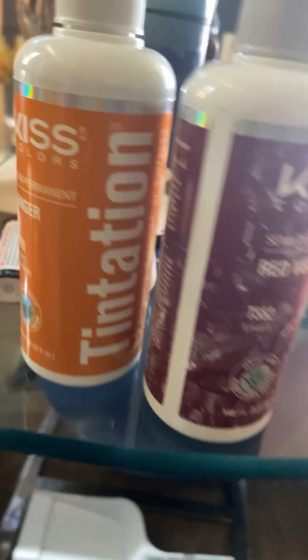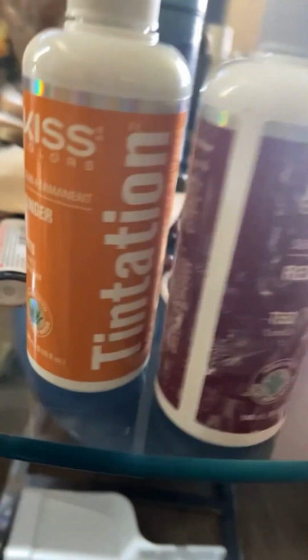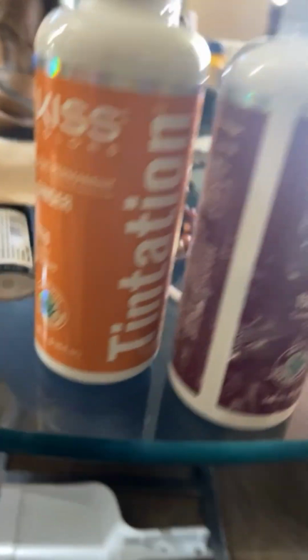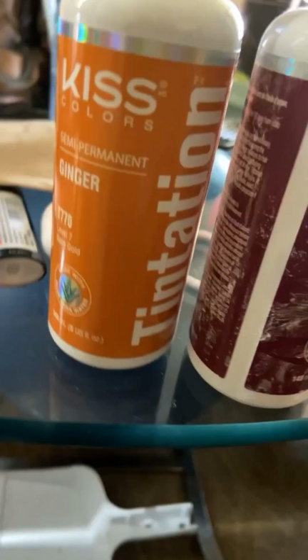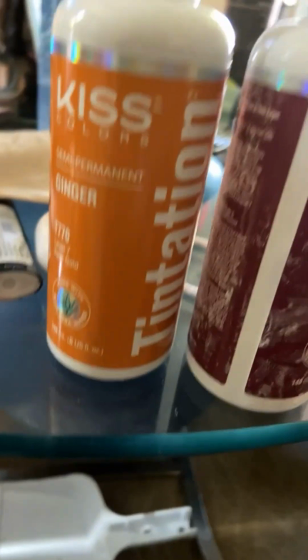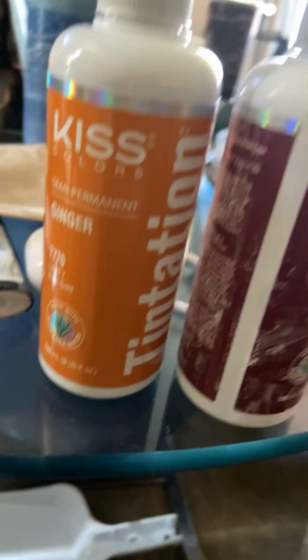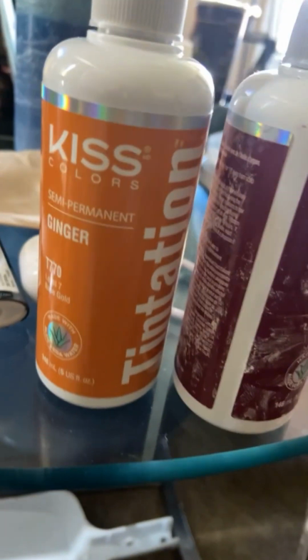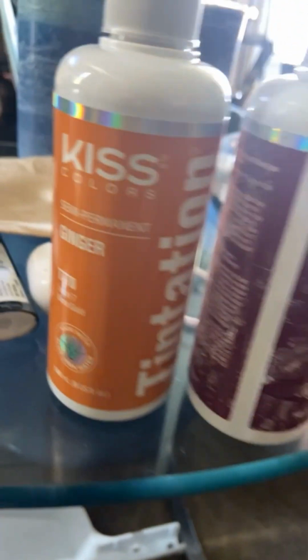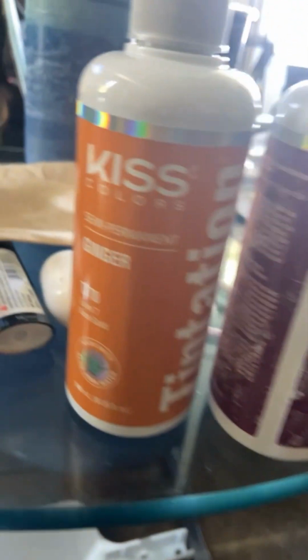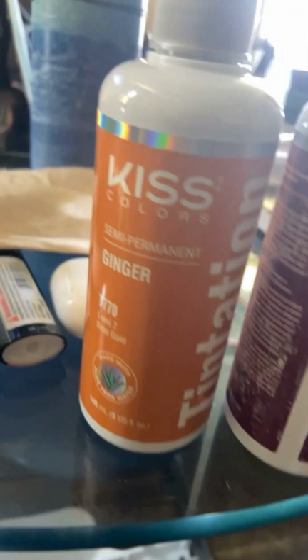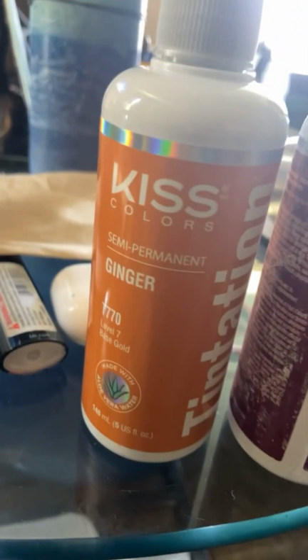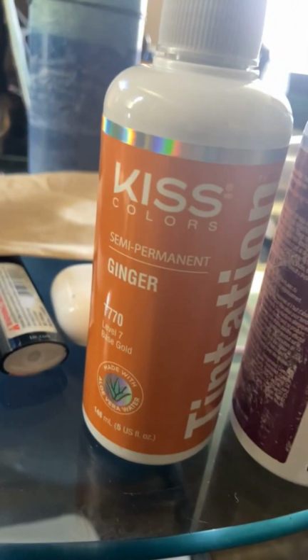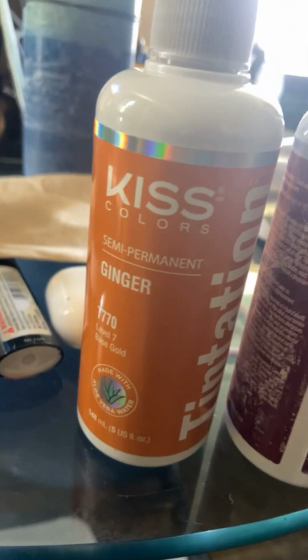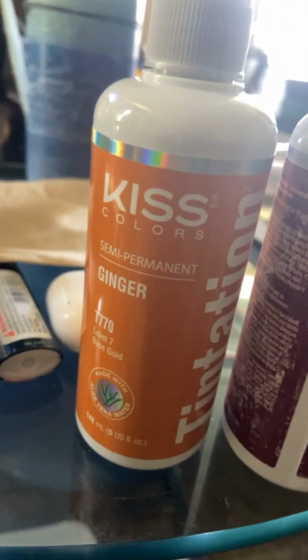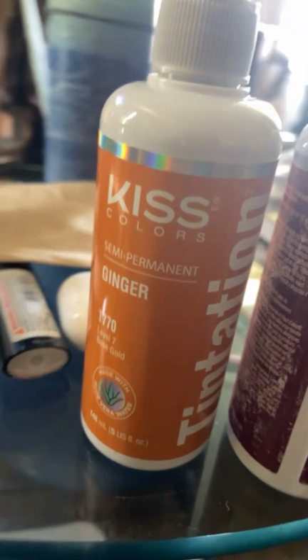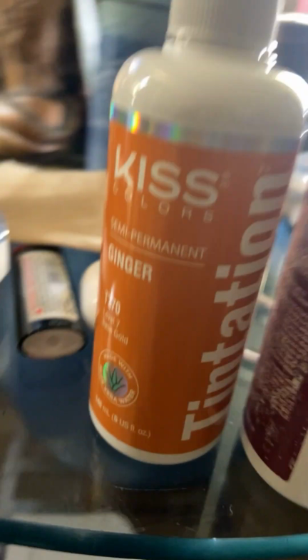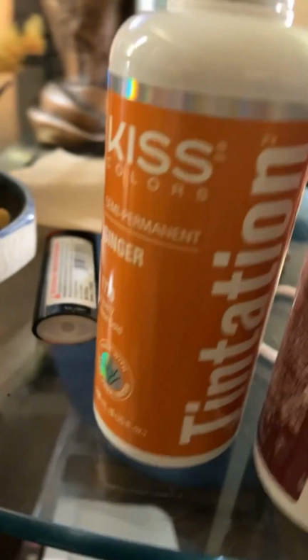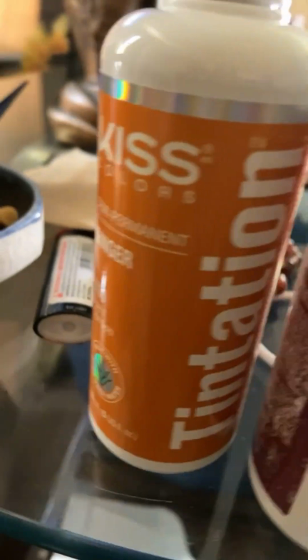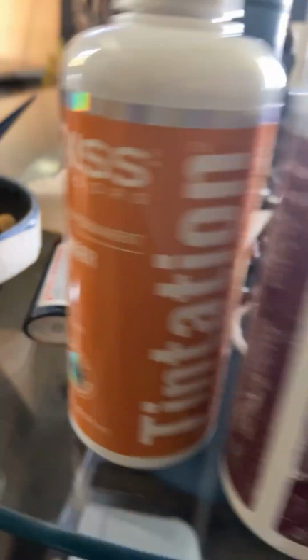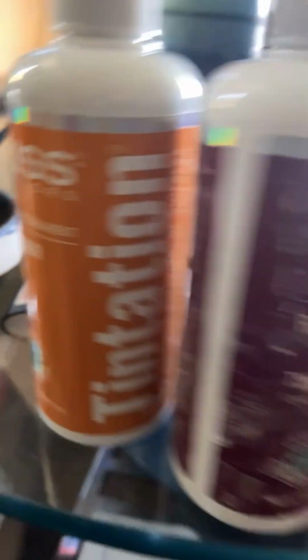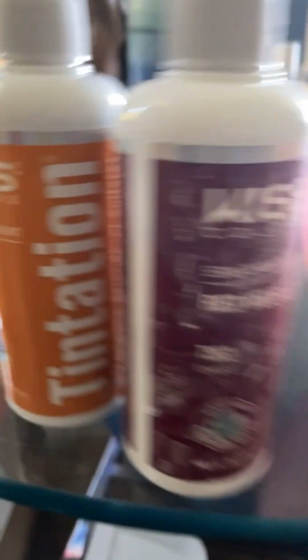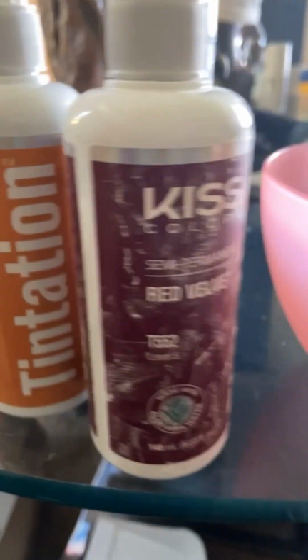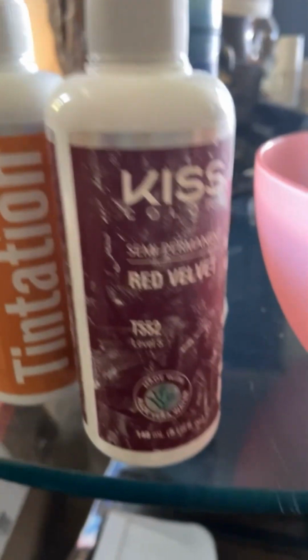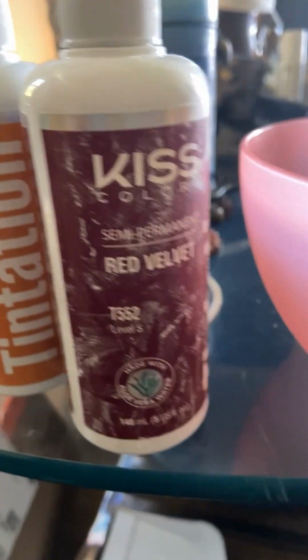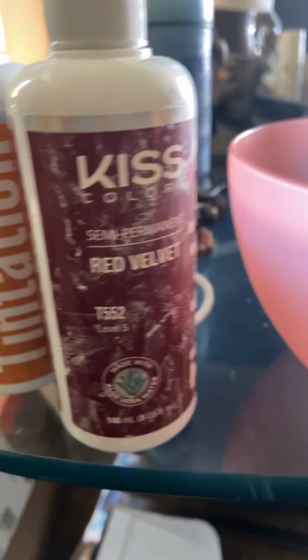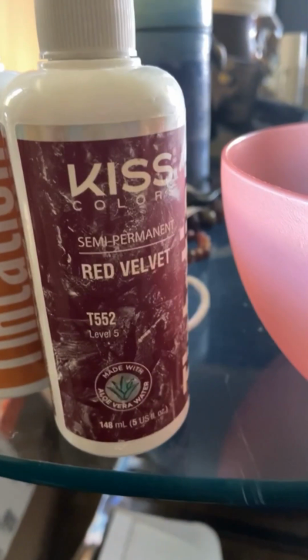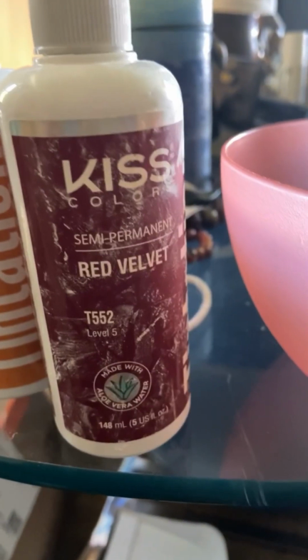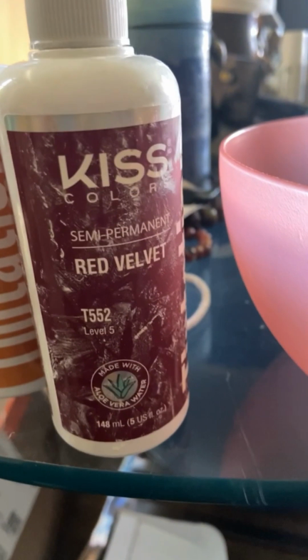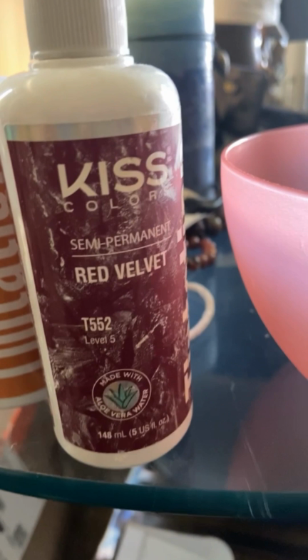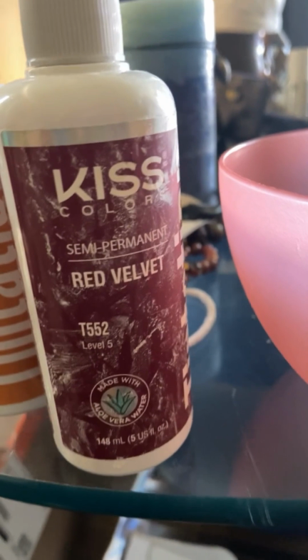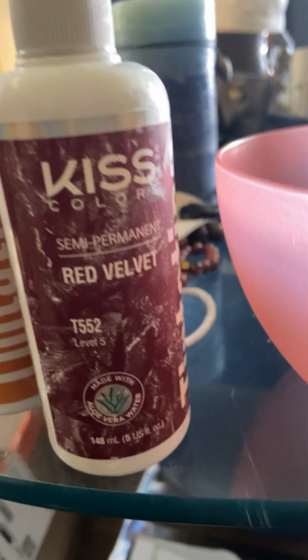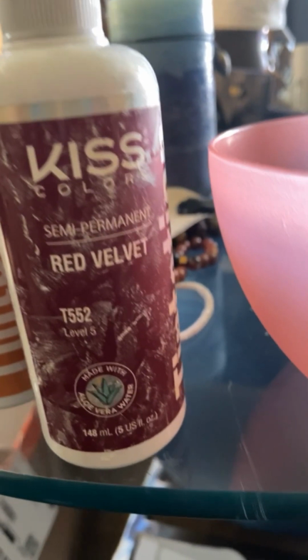What's up y'all? Come with me on my journey of me dying my hair two different colors.